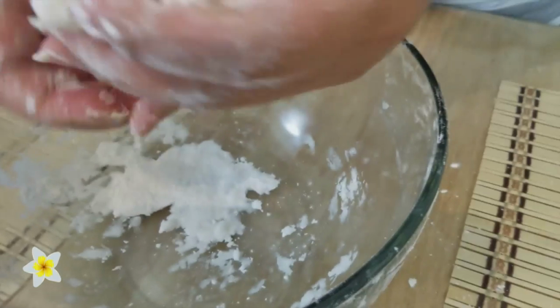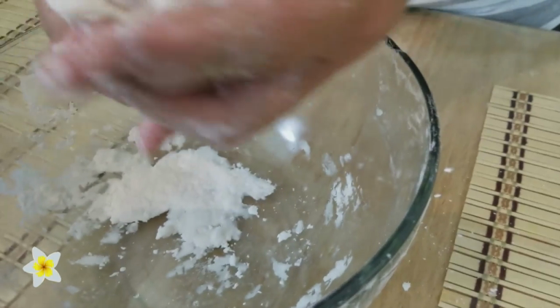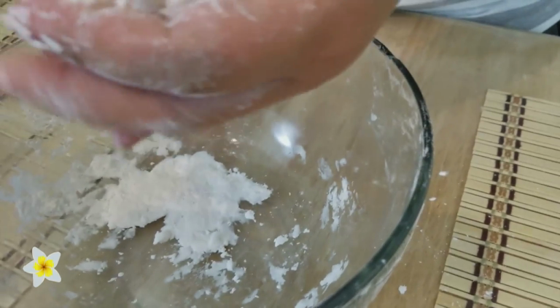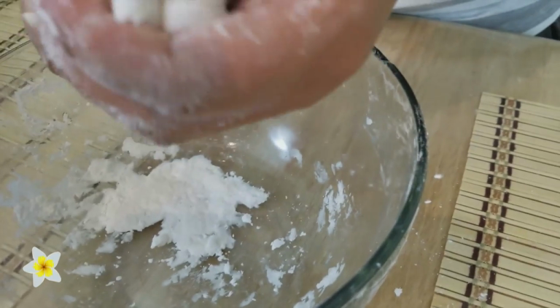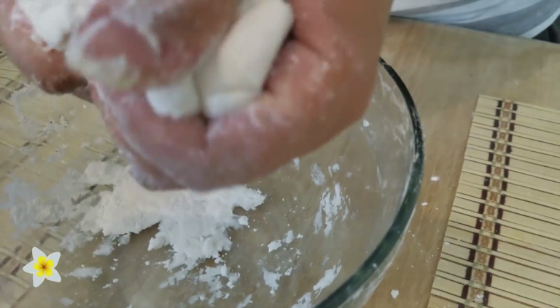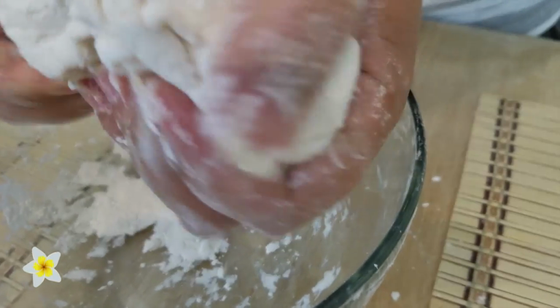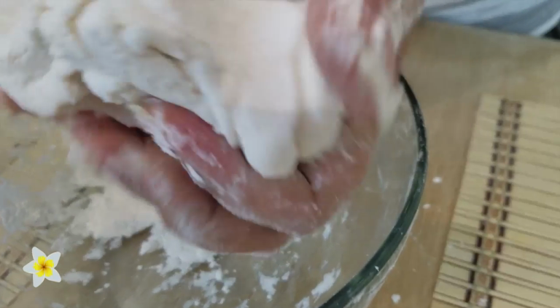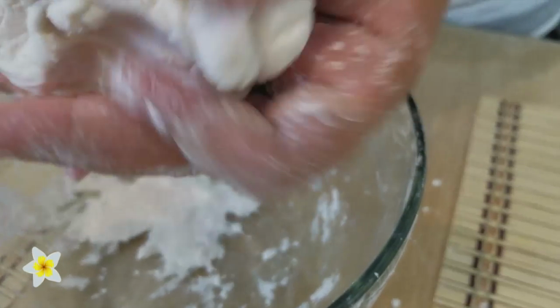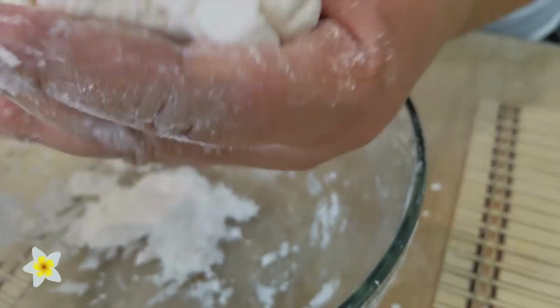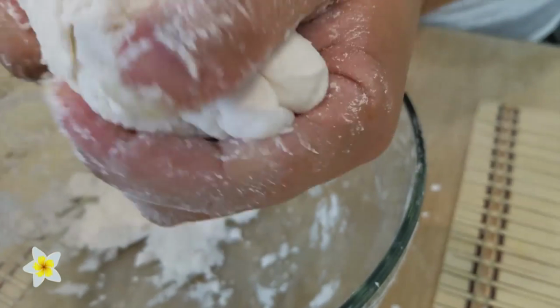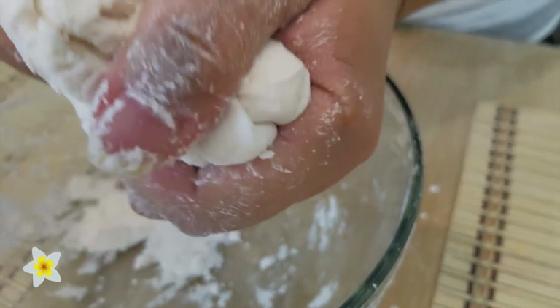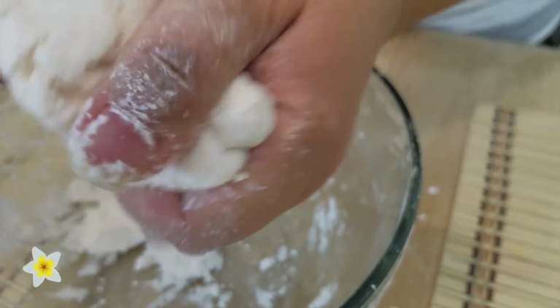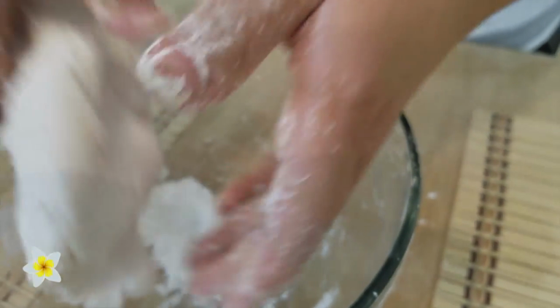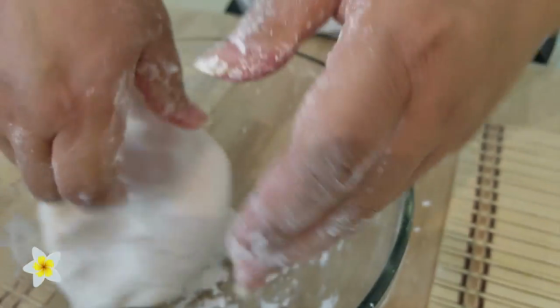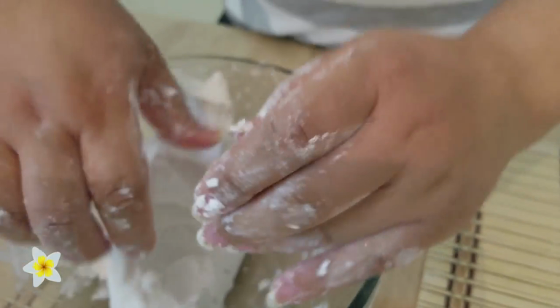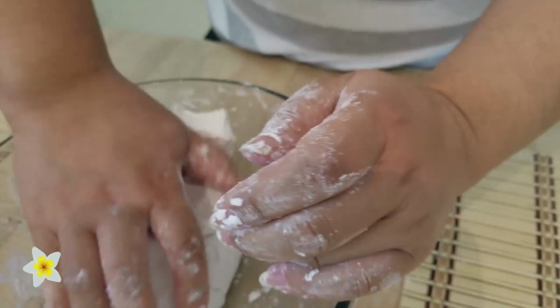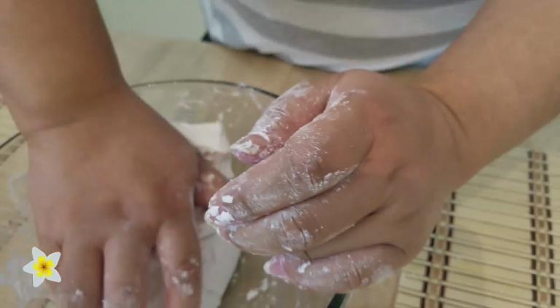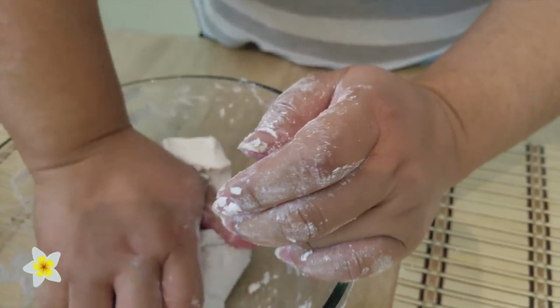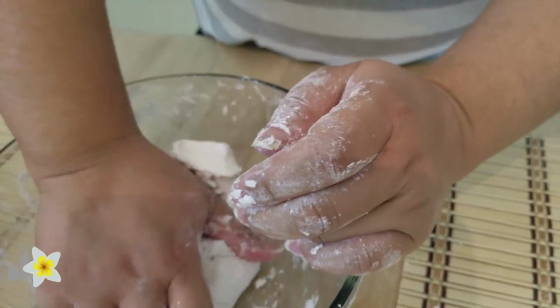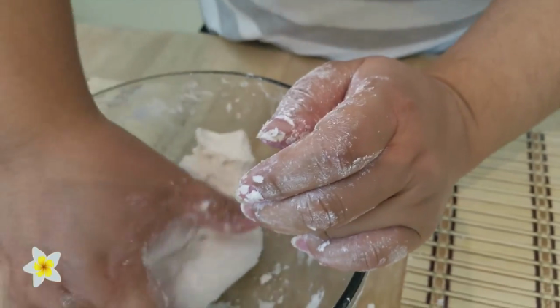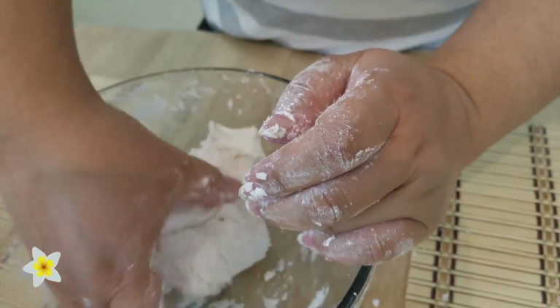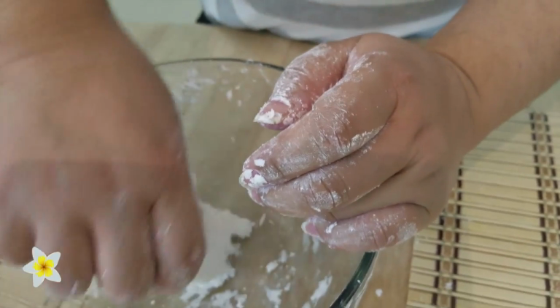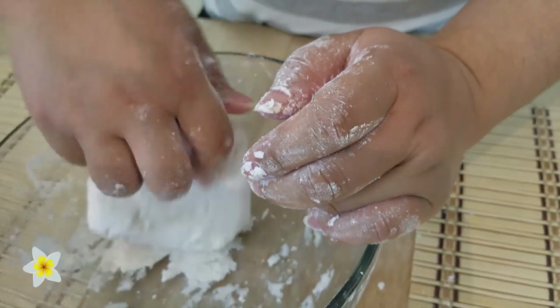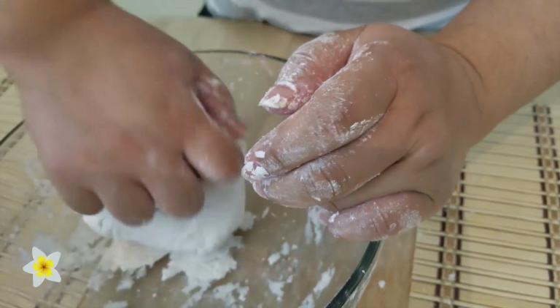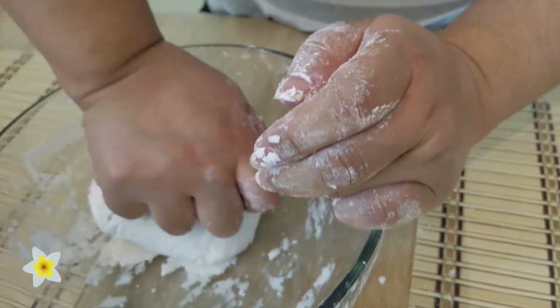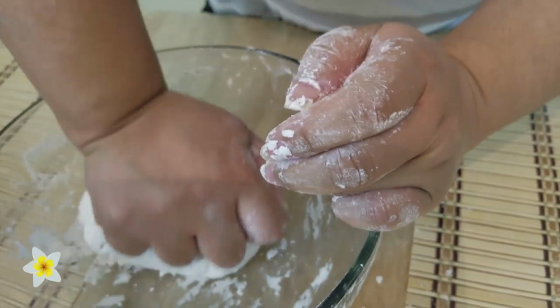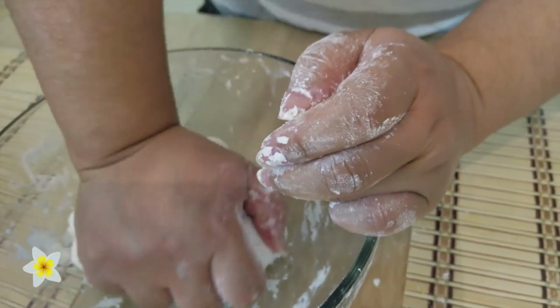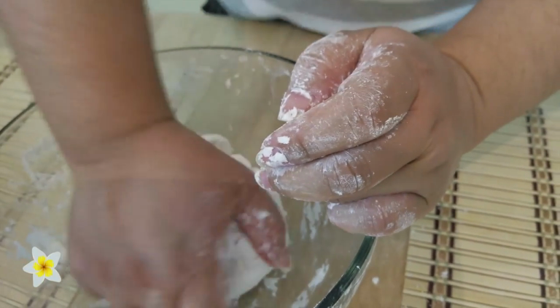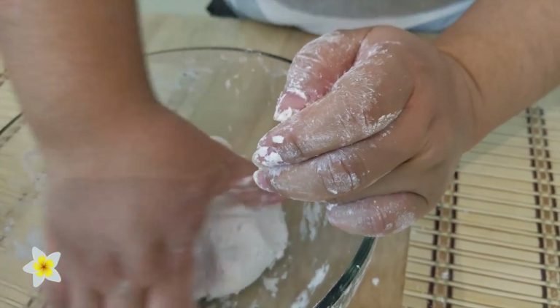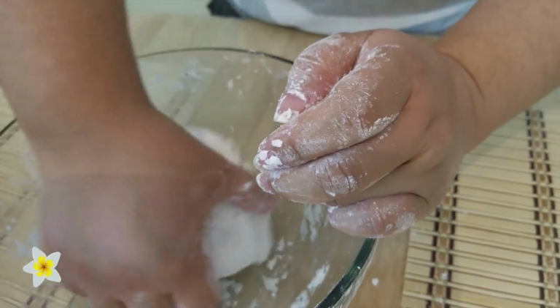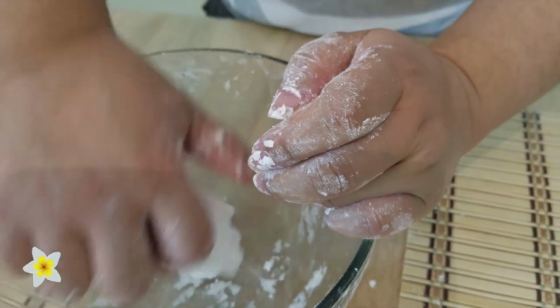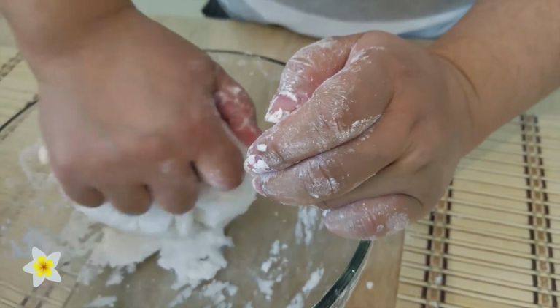It feels like clay-dough, but it hasn't gotten there yet, so we're going to have to keep kneading it.